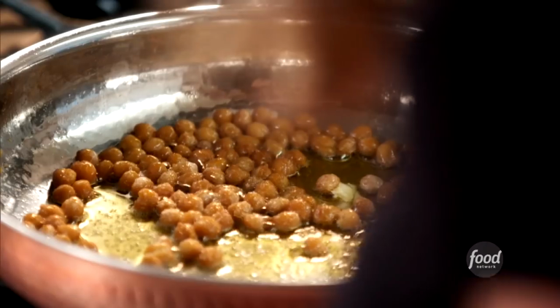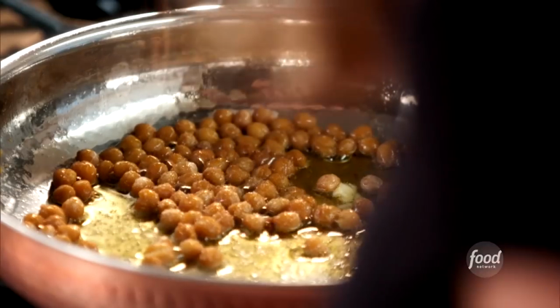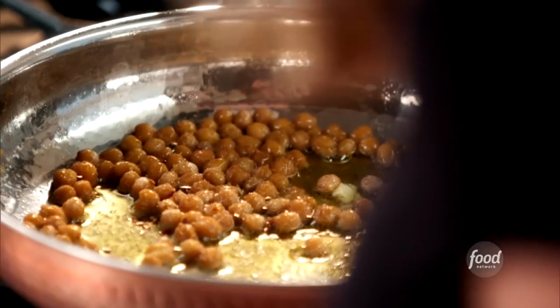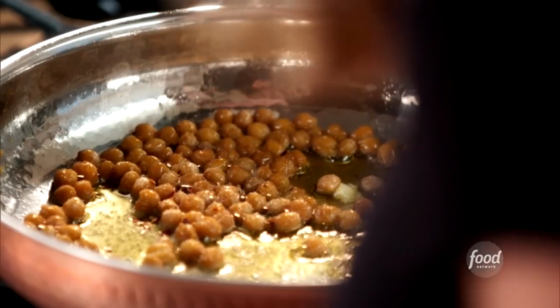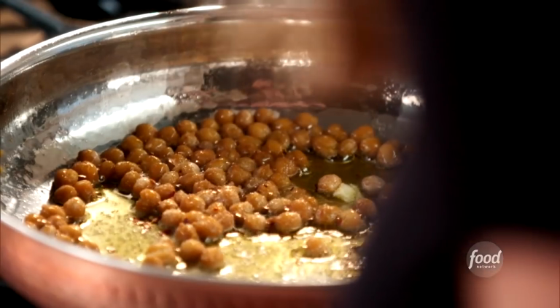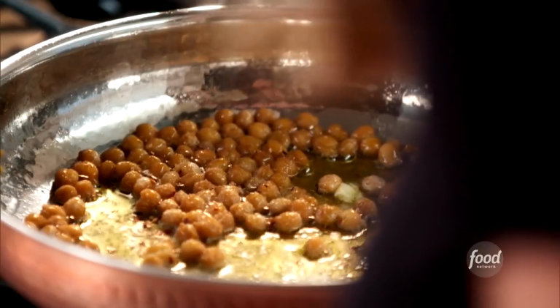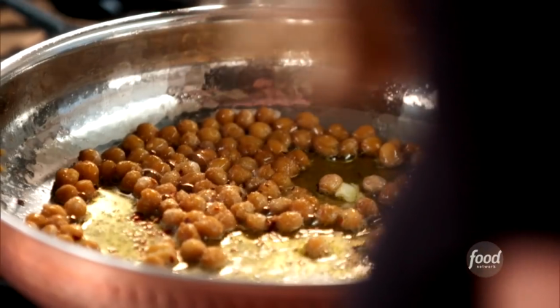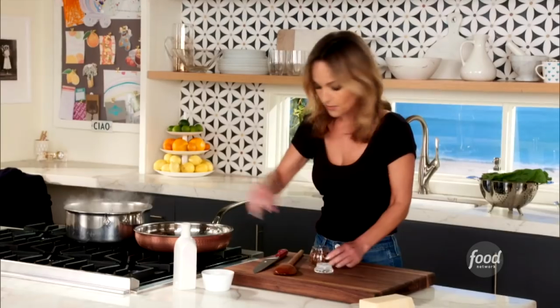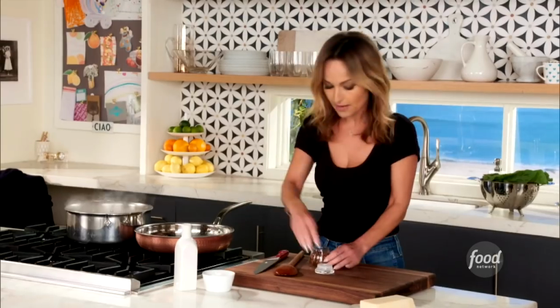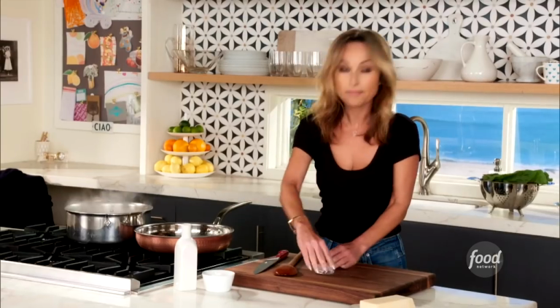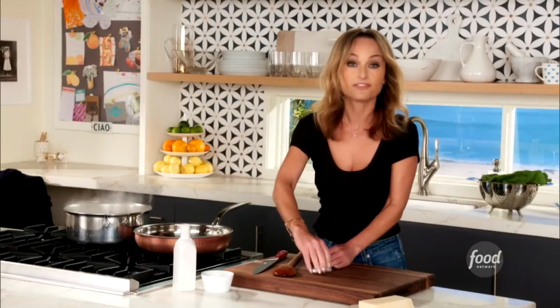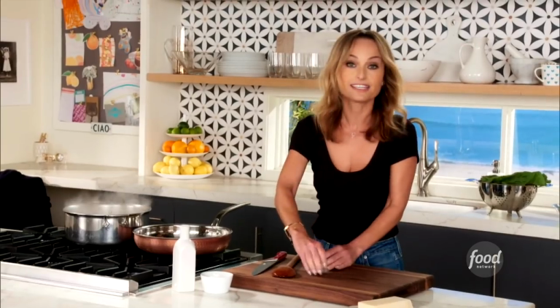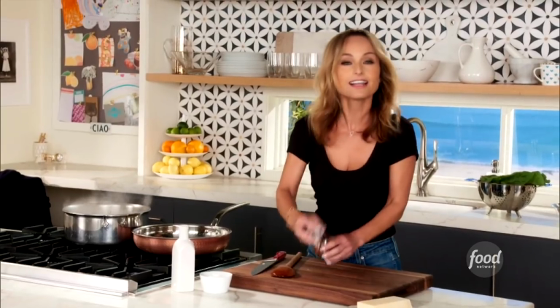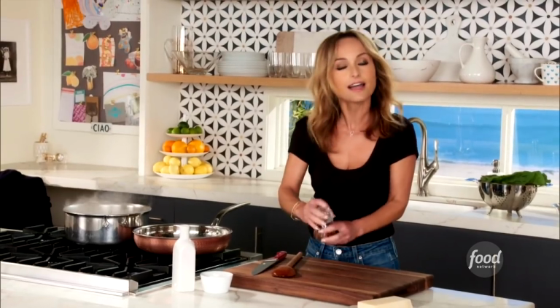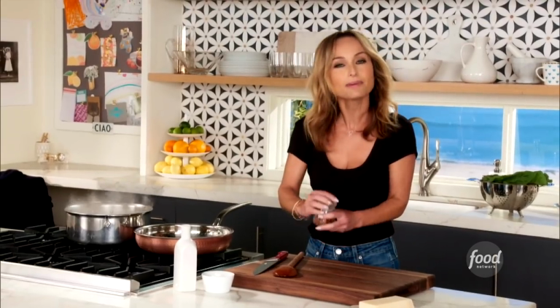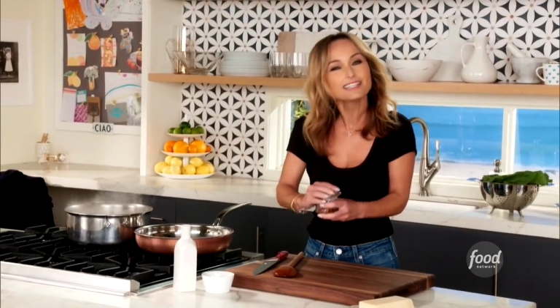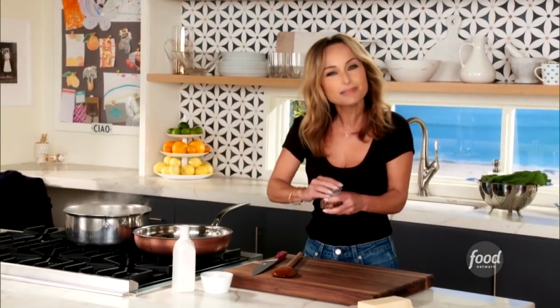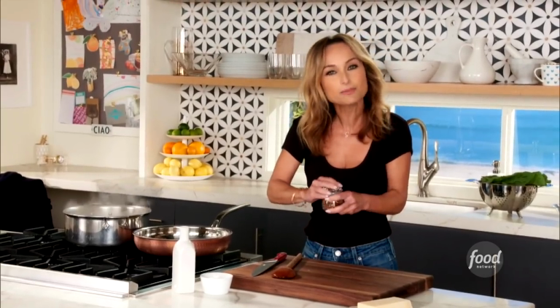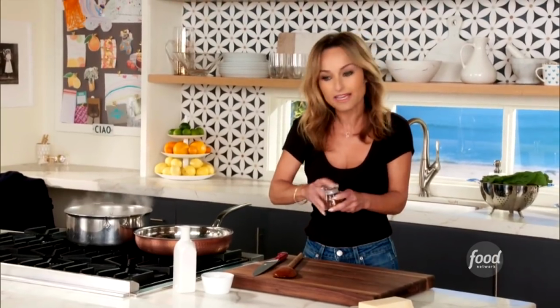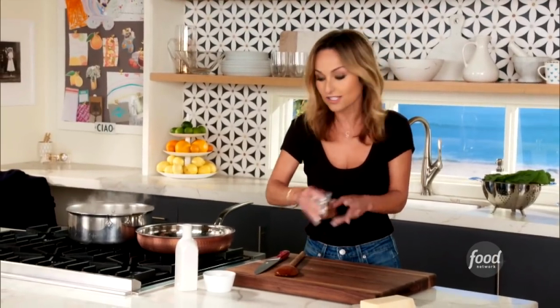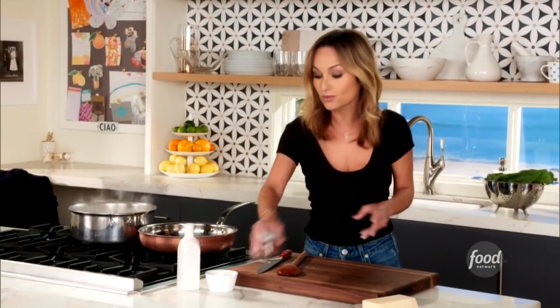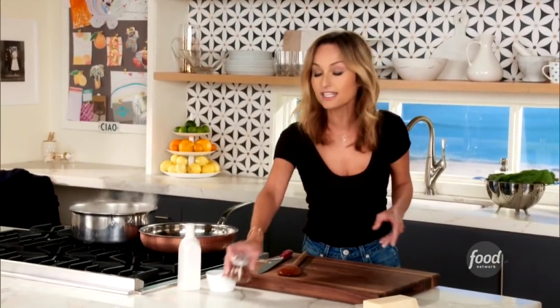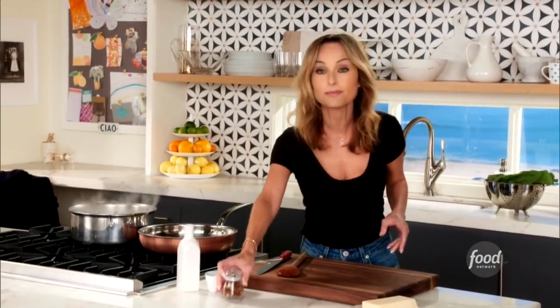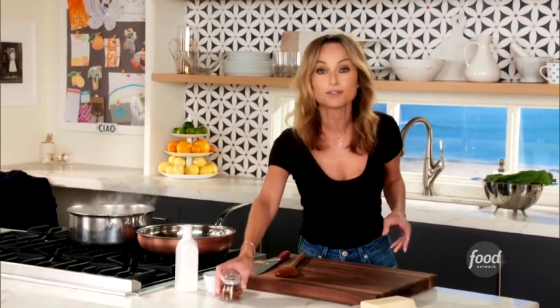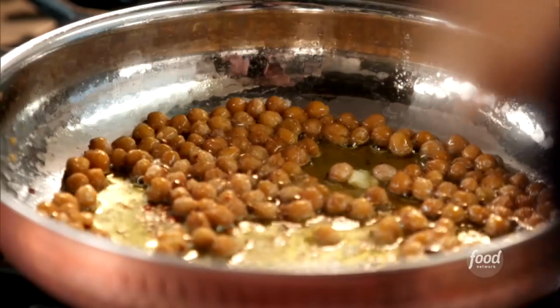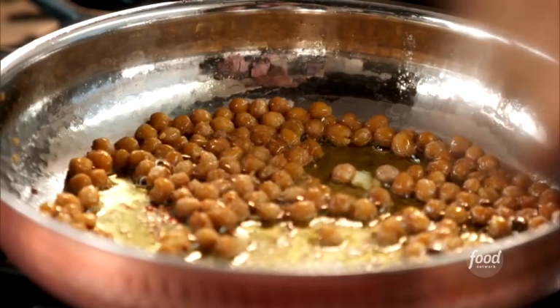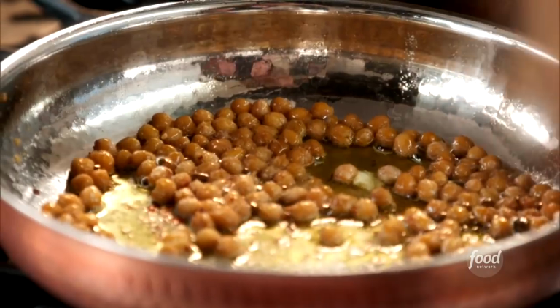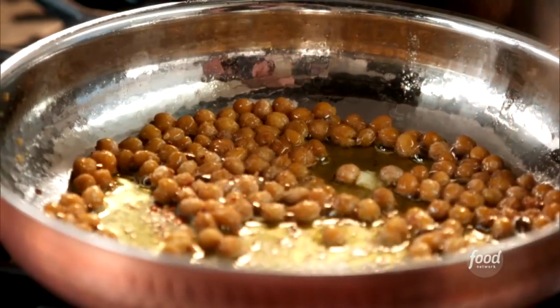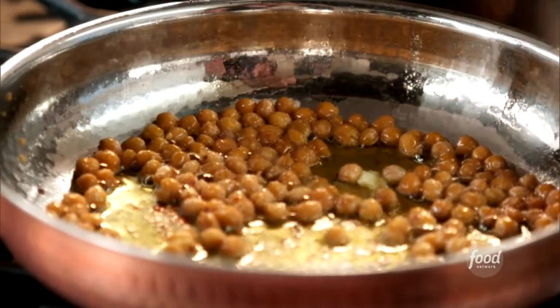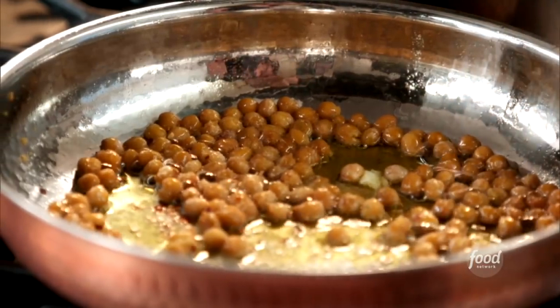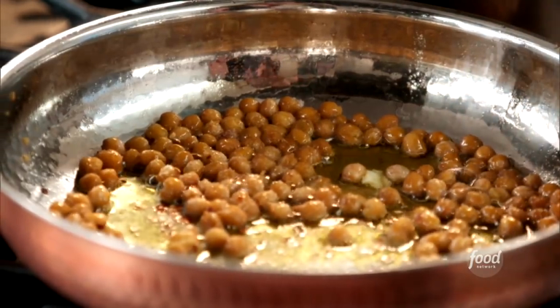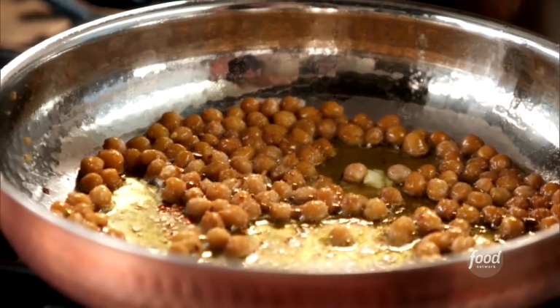We're going to add a little bit of red pepper flakes — not a lot, but a little bit of spice is really yummy when you're making a pasta that's vegetarian.